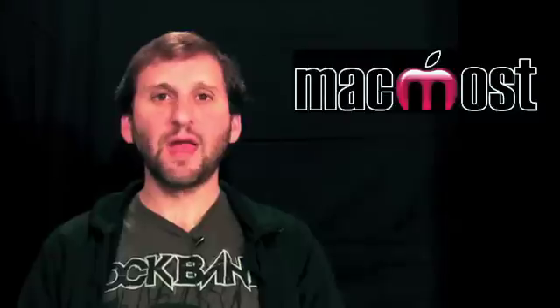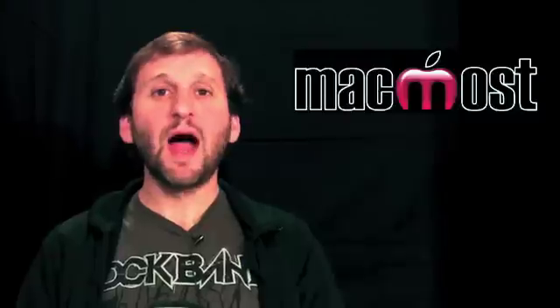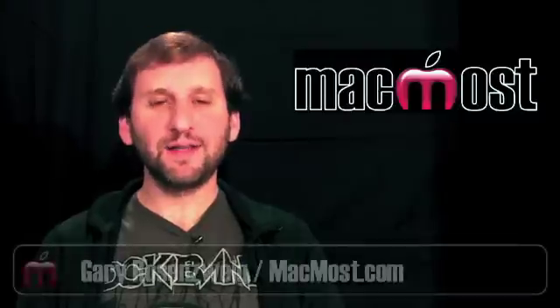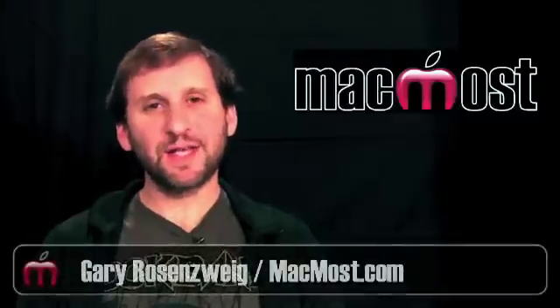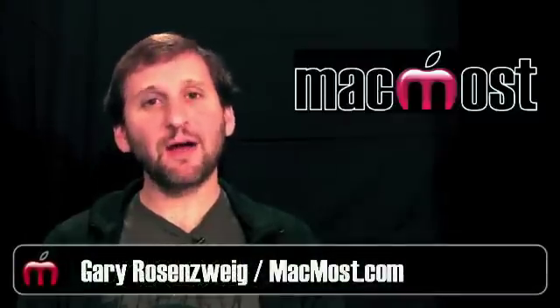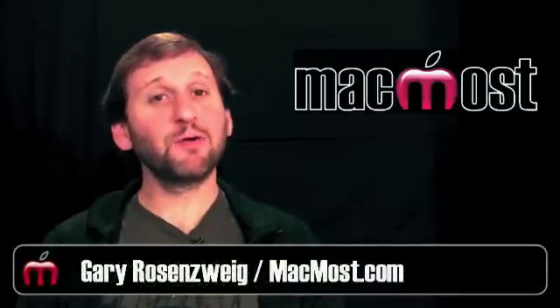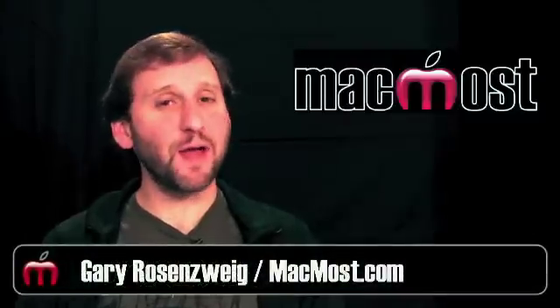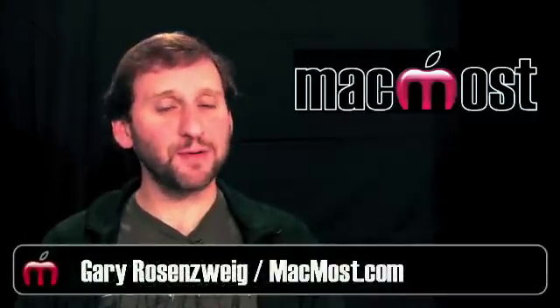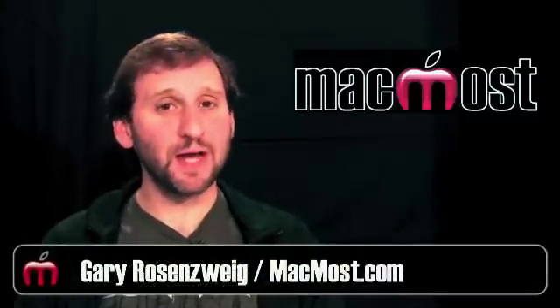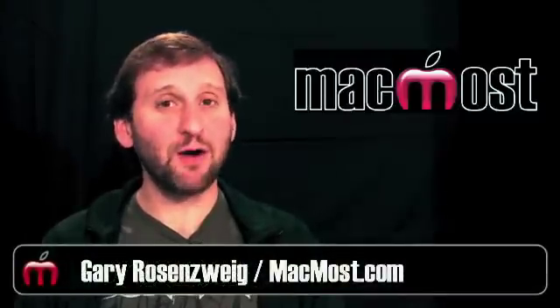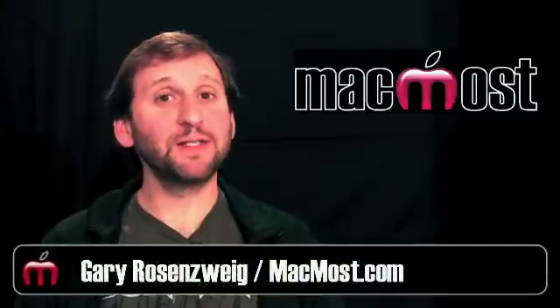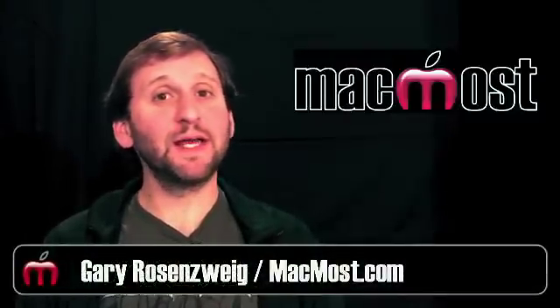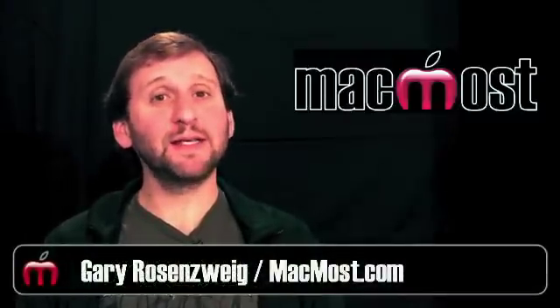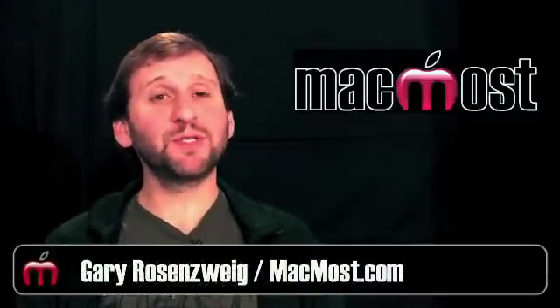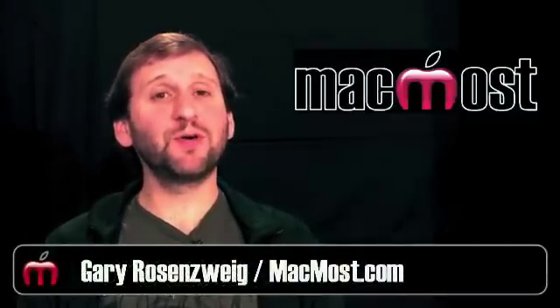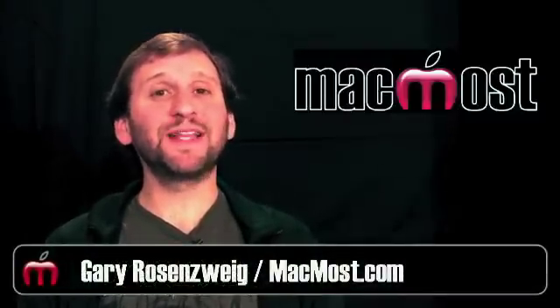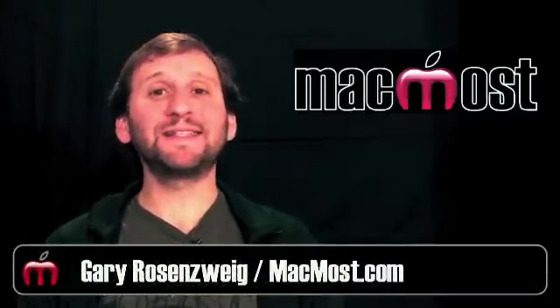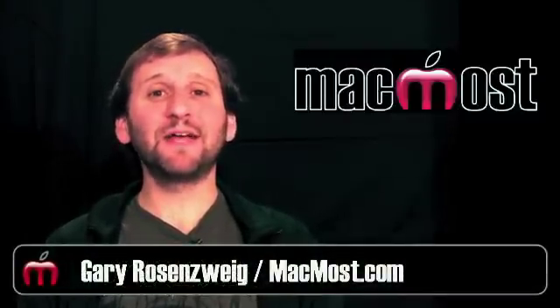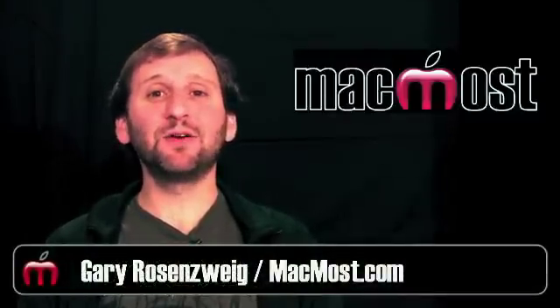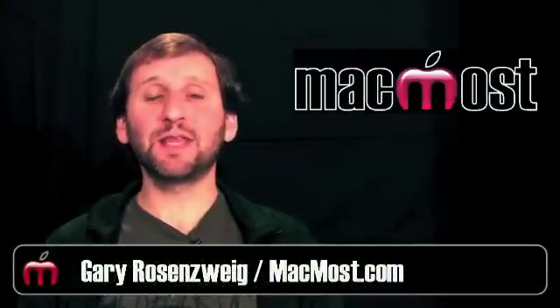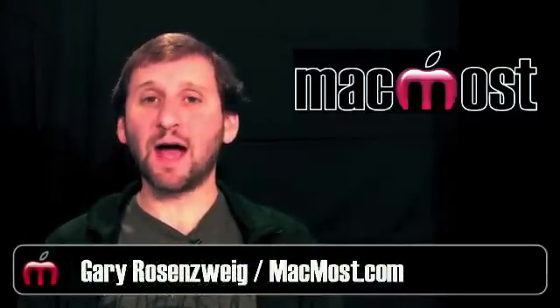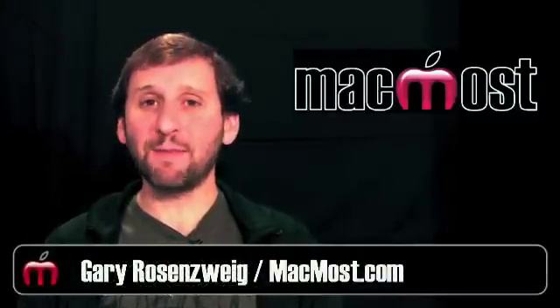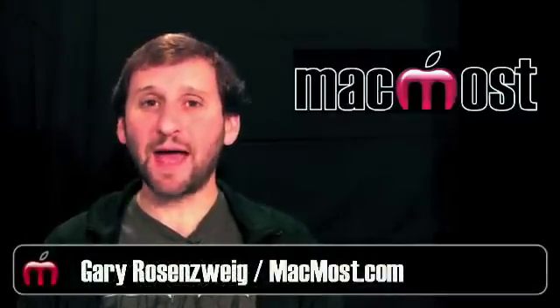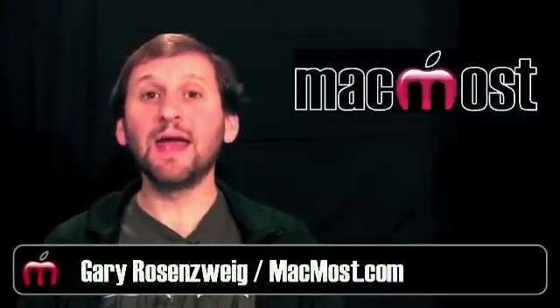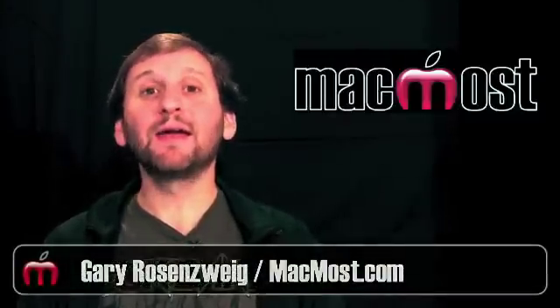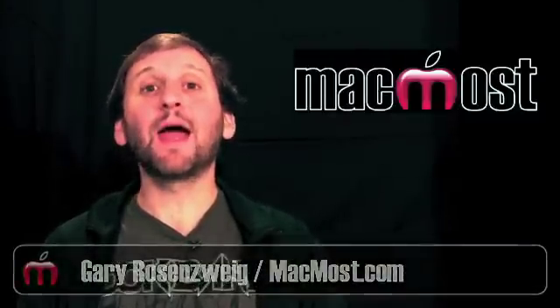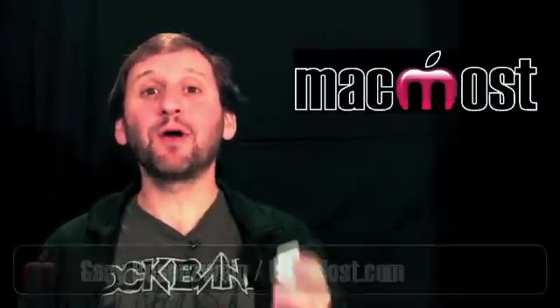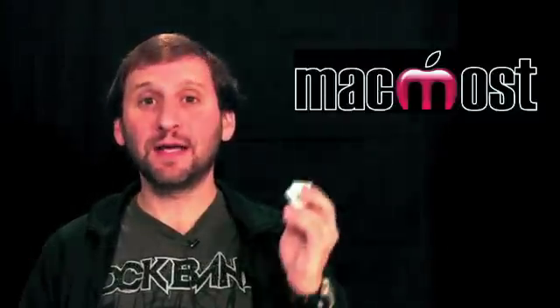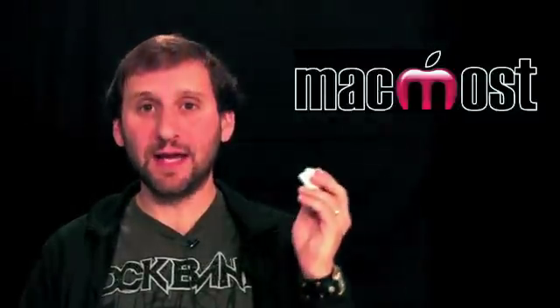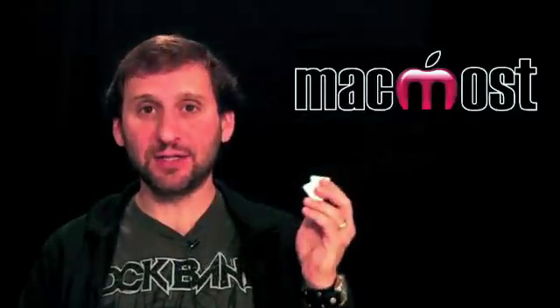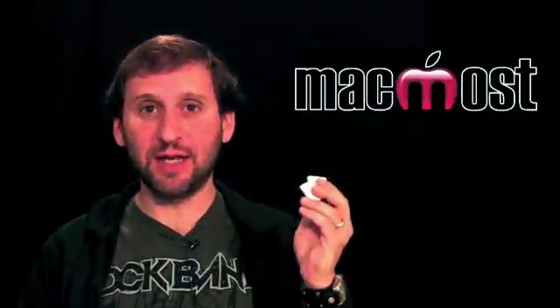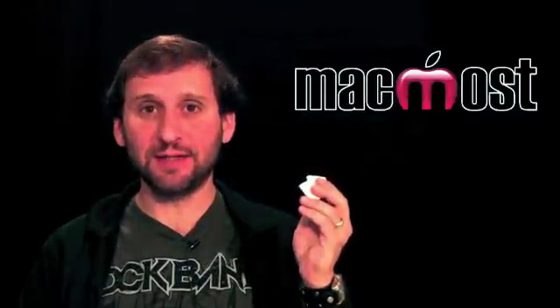Hi, this is Gary with MacMost Now. On today's episode, let's take a look at the iPad Camera Connection Kit.